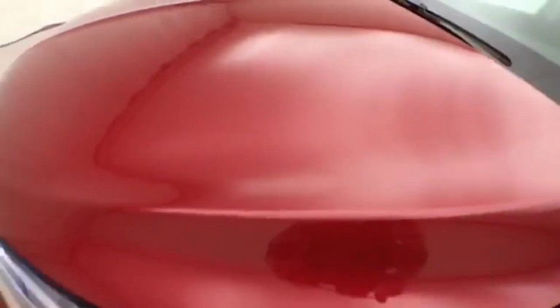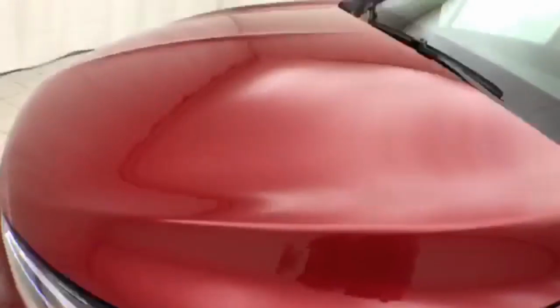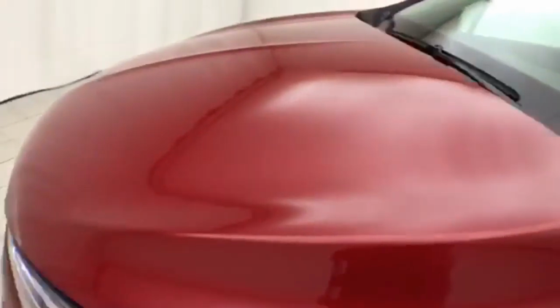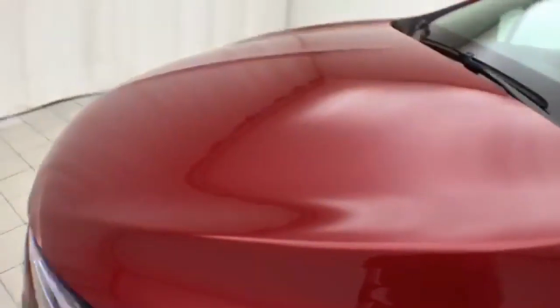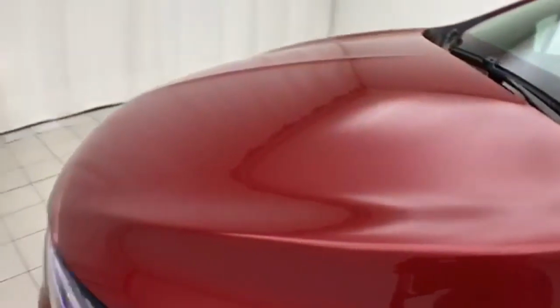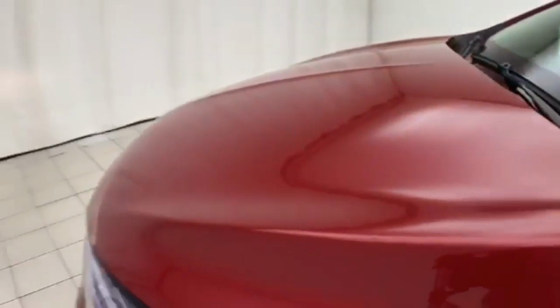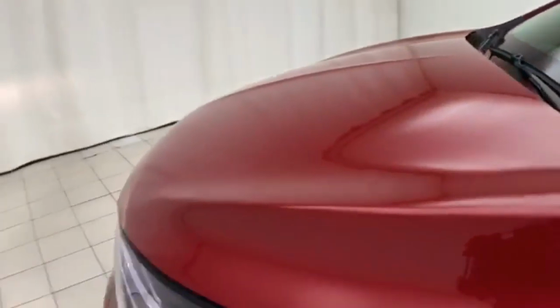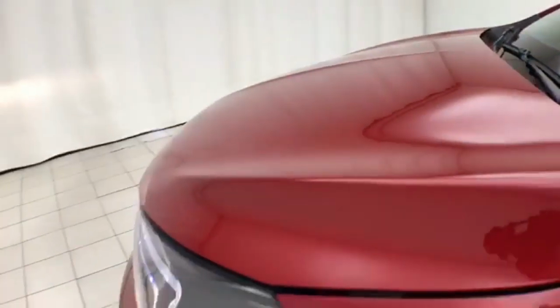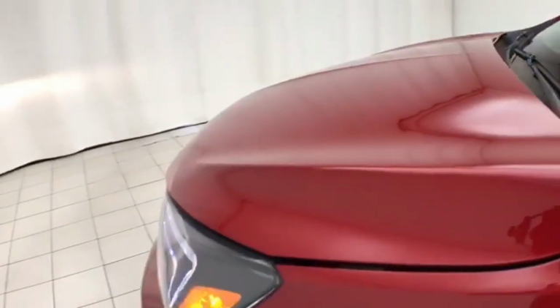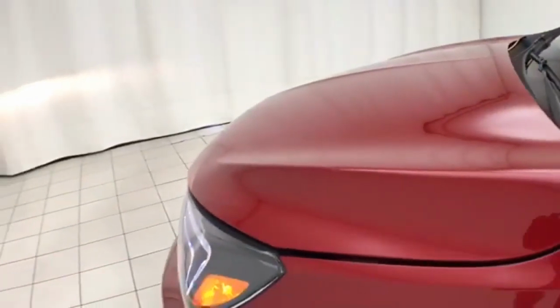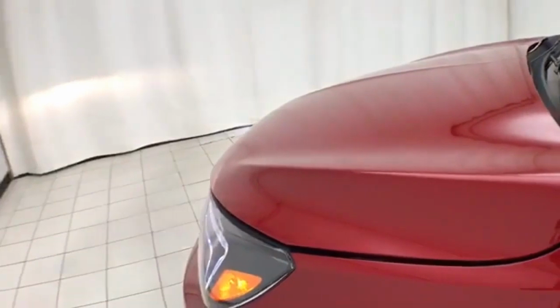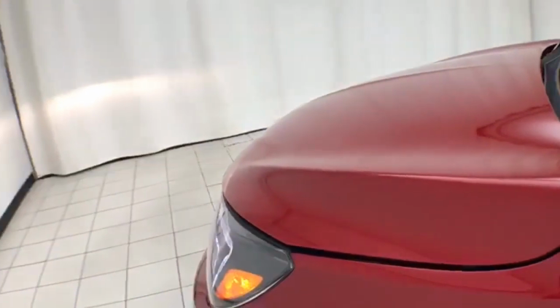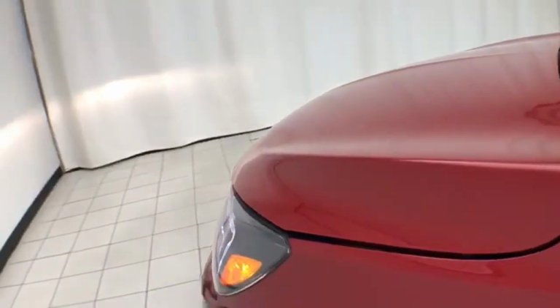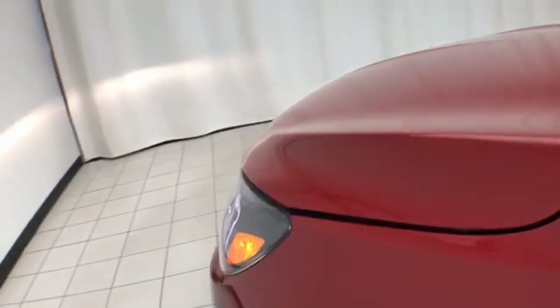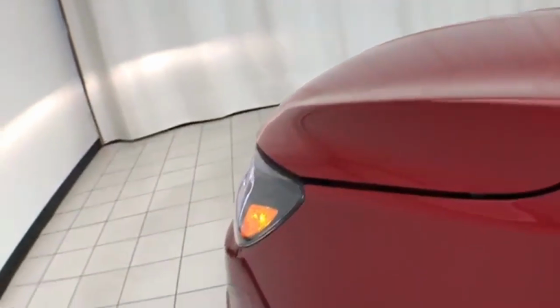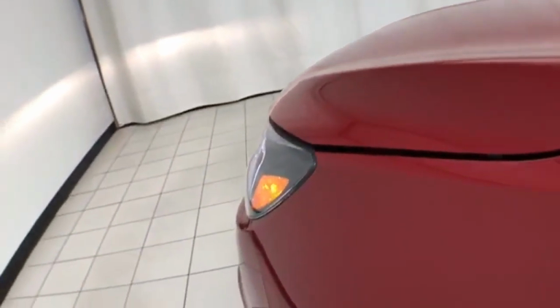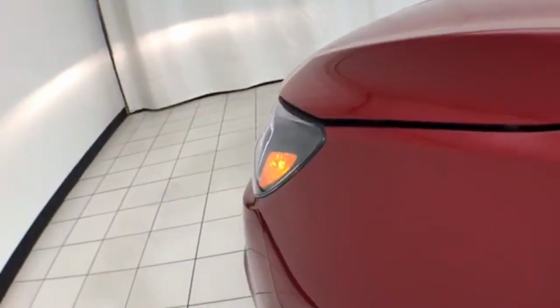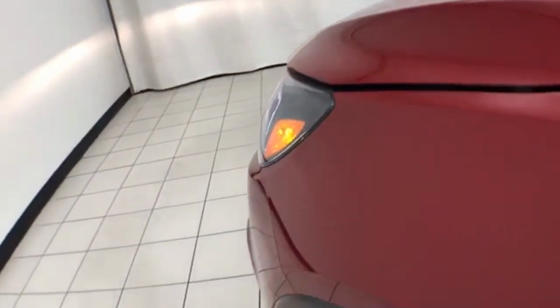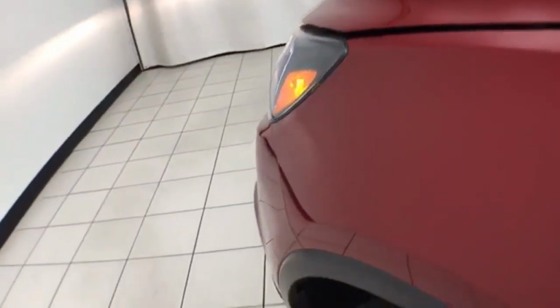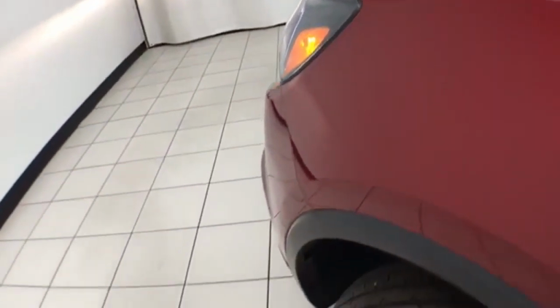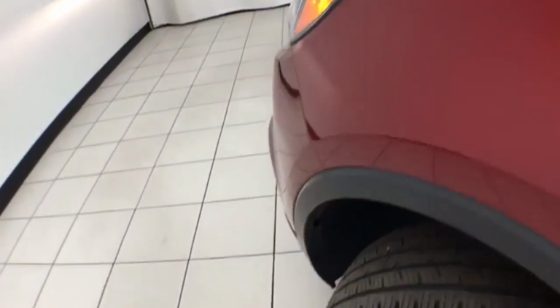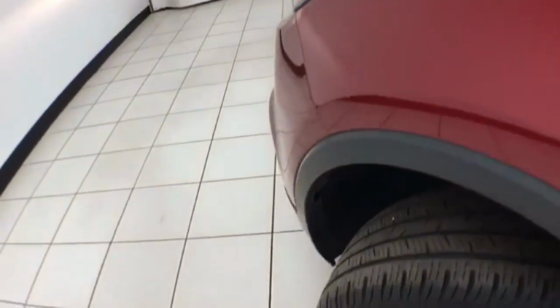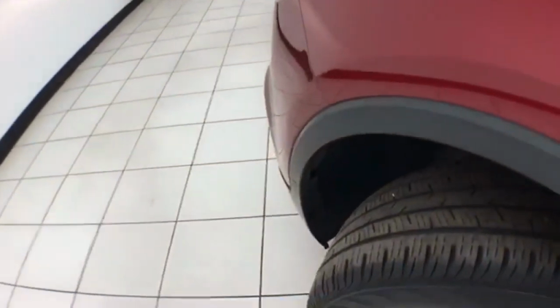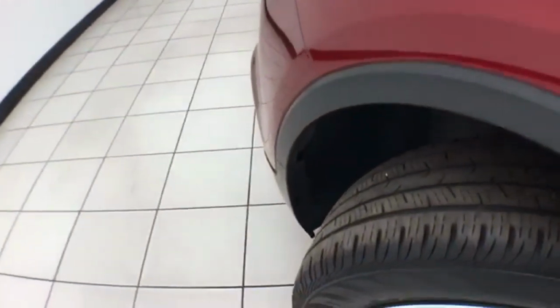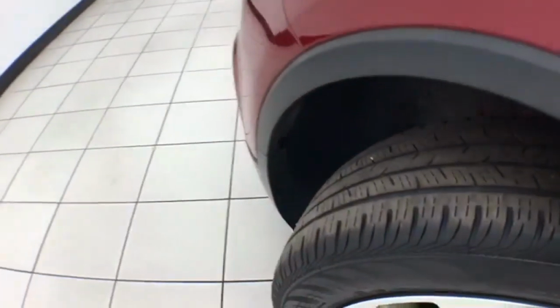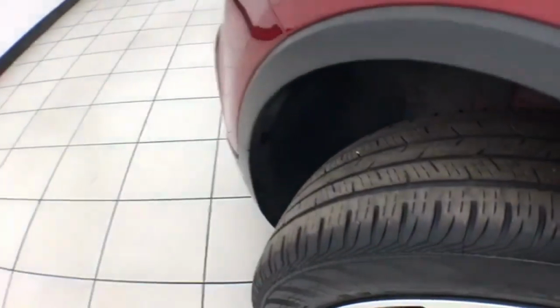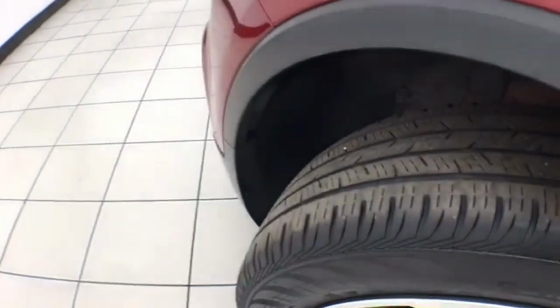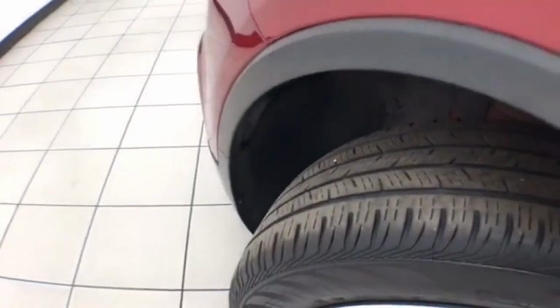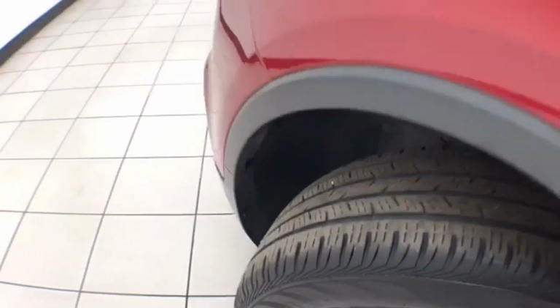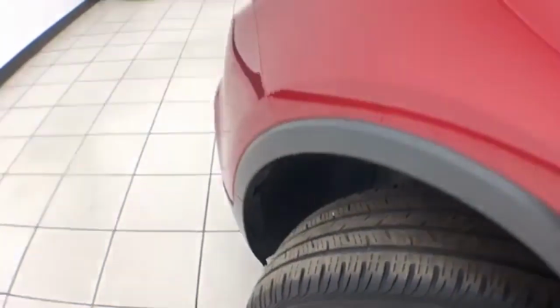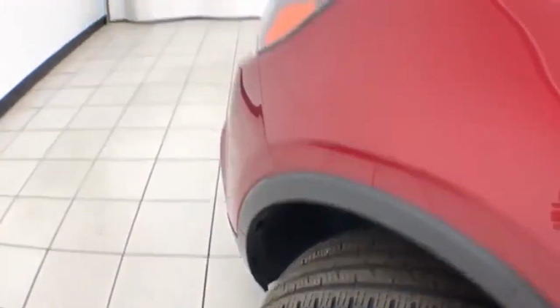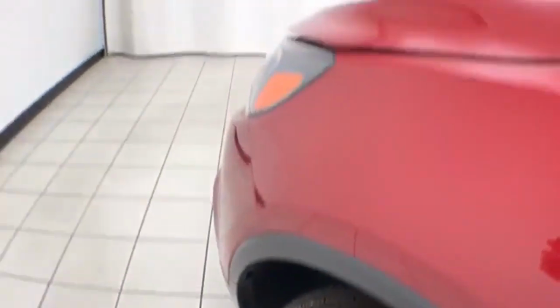EPA fuel economy estimates: an average of 25 miles per gallon in the city and an average of 33 on the highway. Approximately 70% of the tire tread remaining.